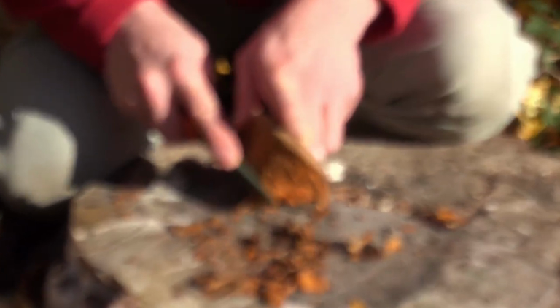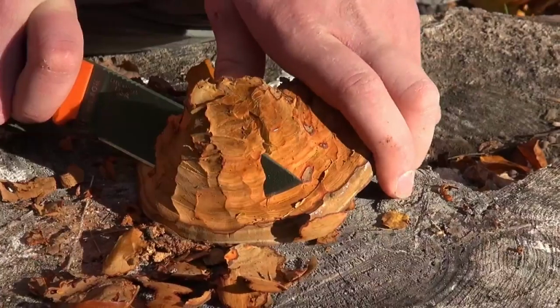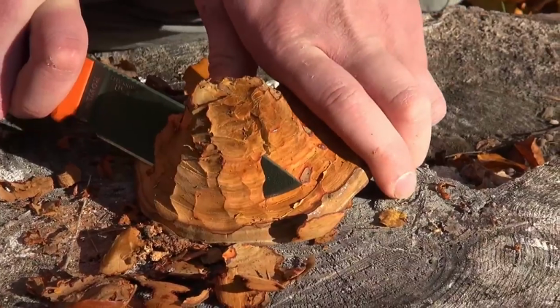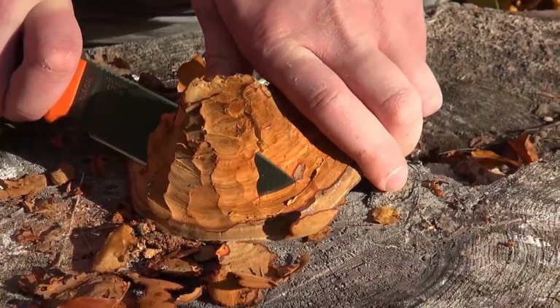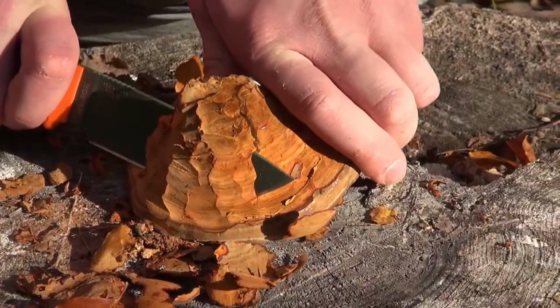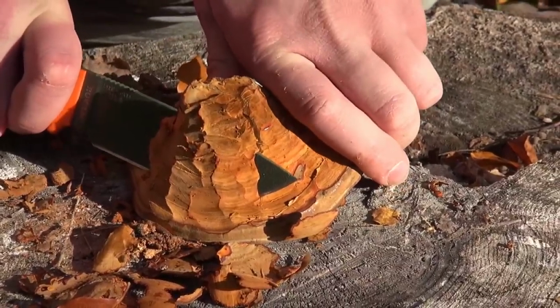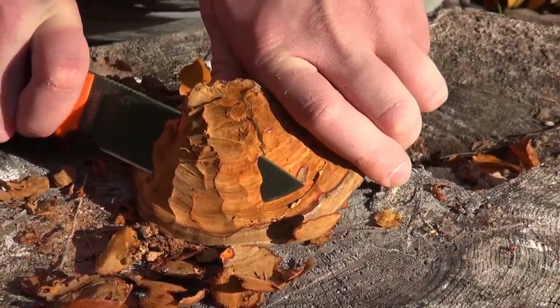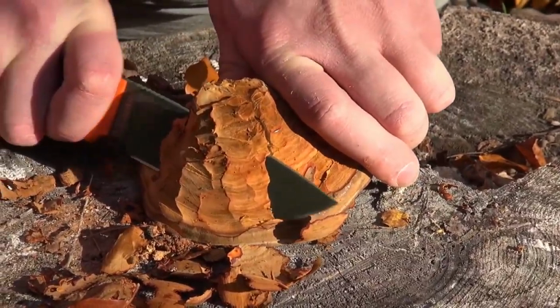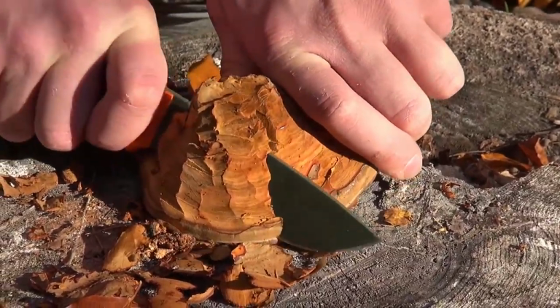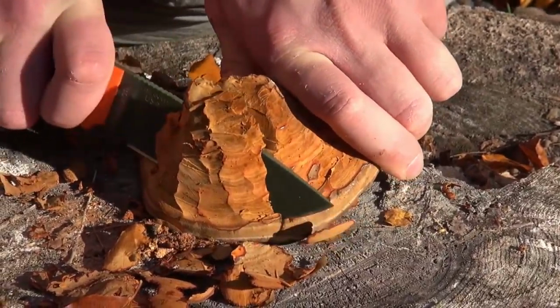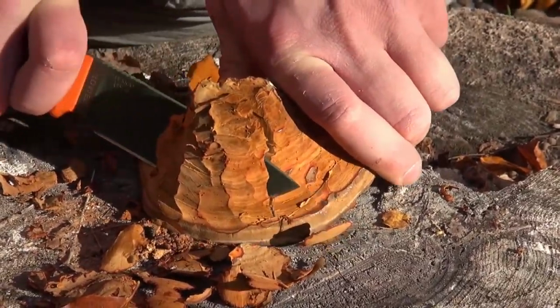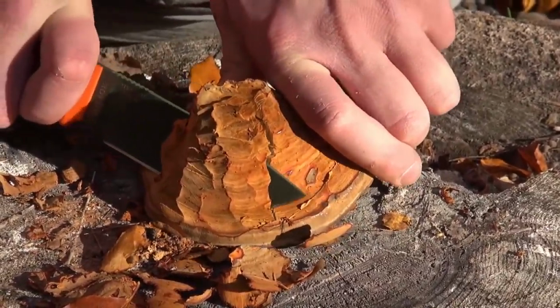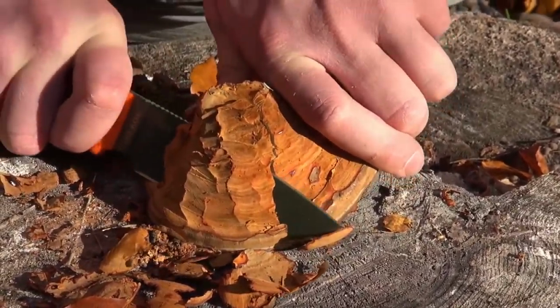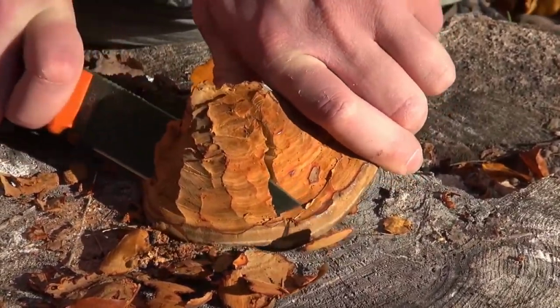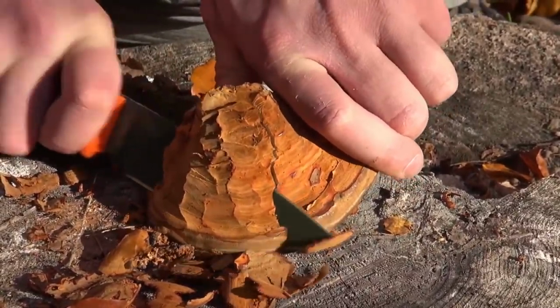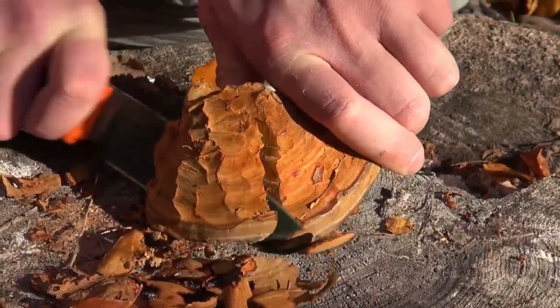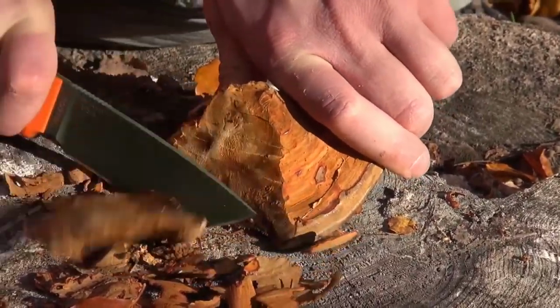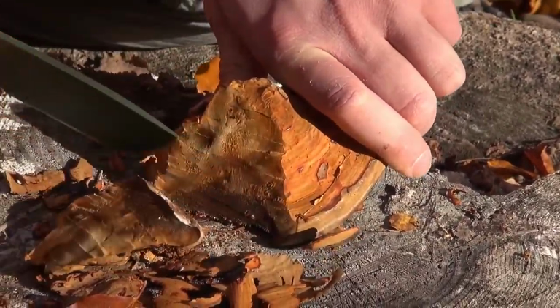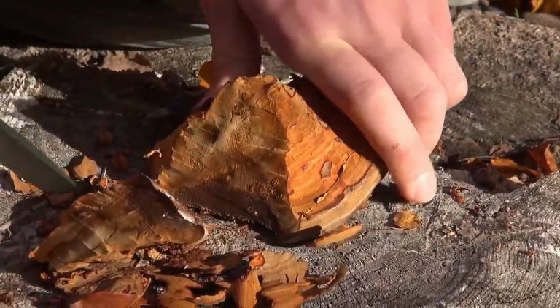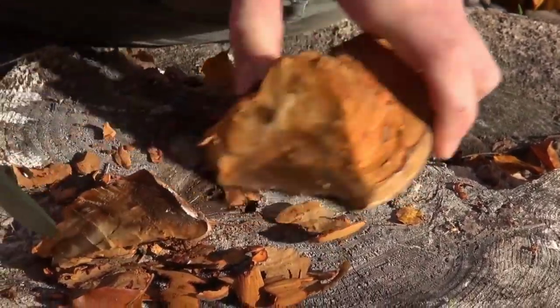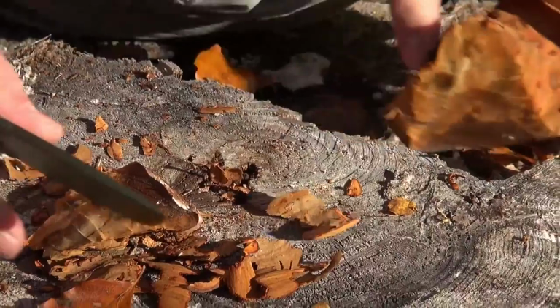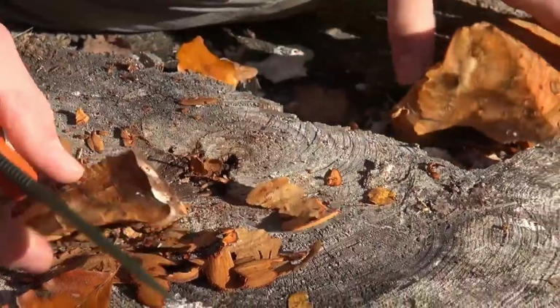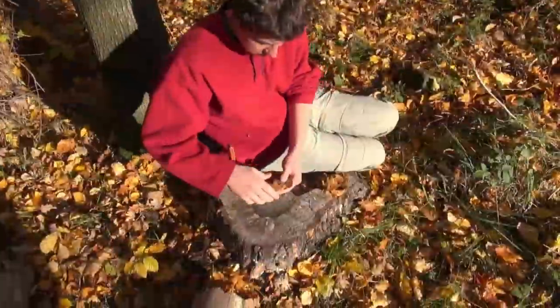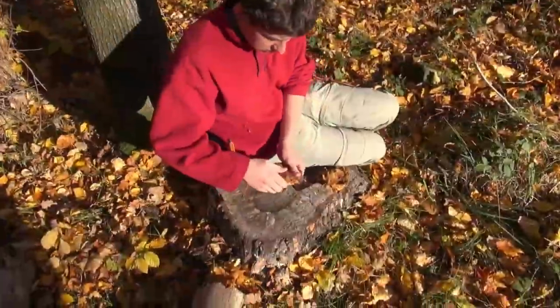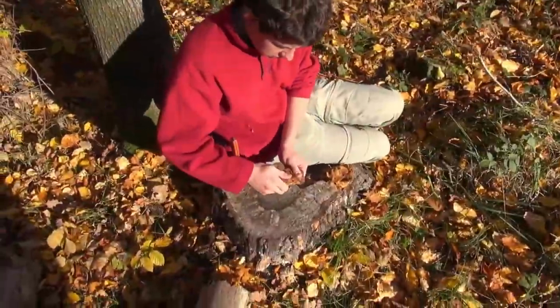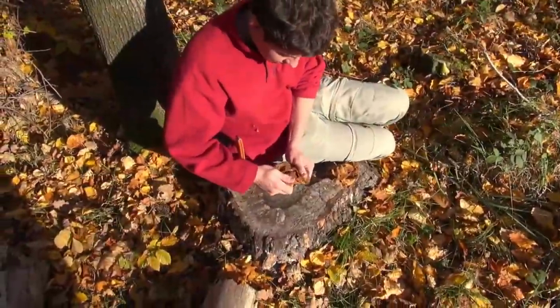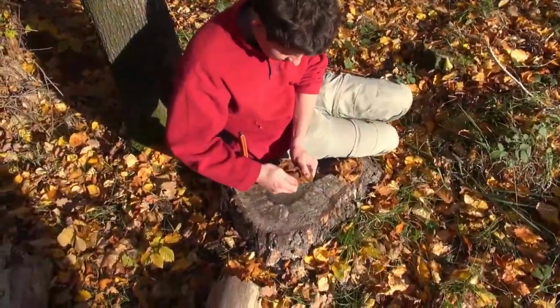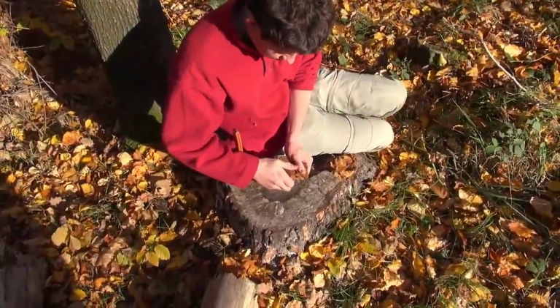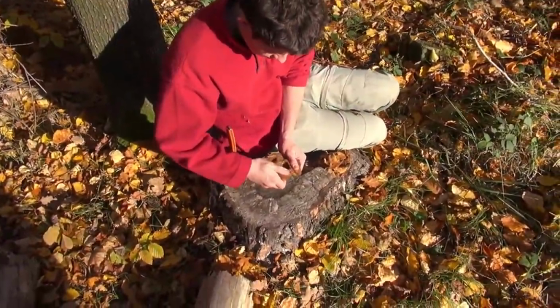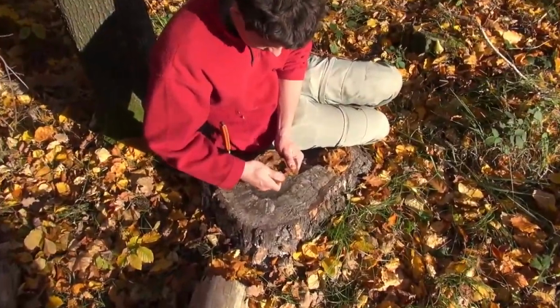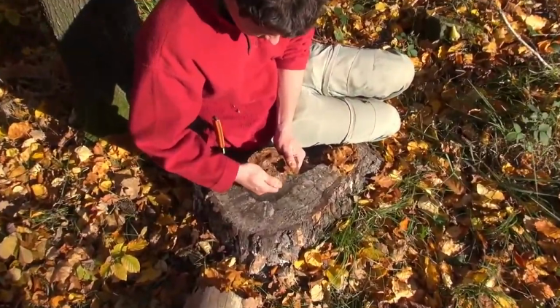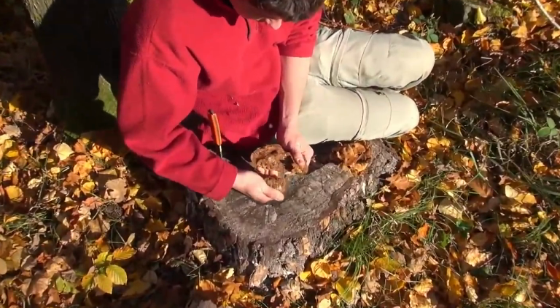Now we can take off a big slice of trauma. Another method is to cut off all tubes and remove the mycelium.